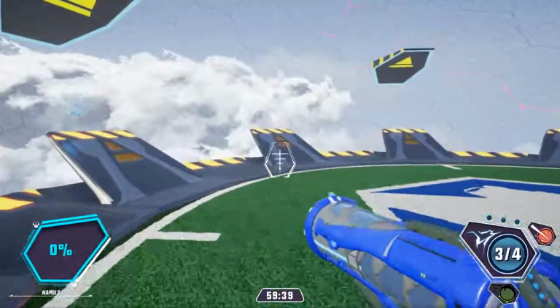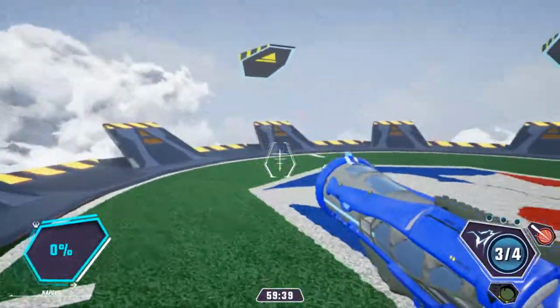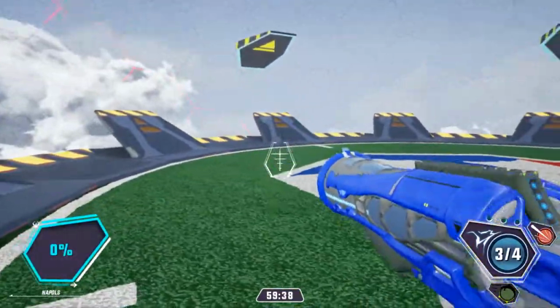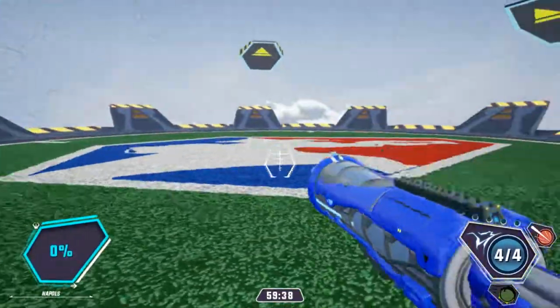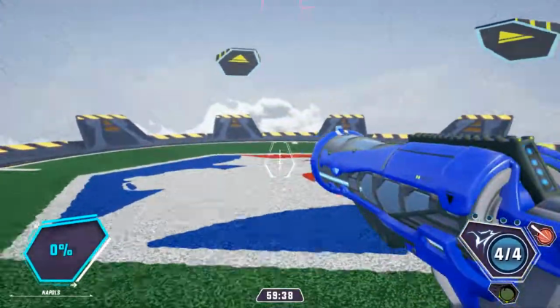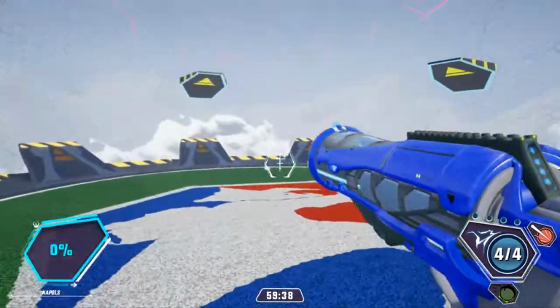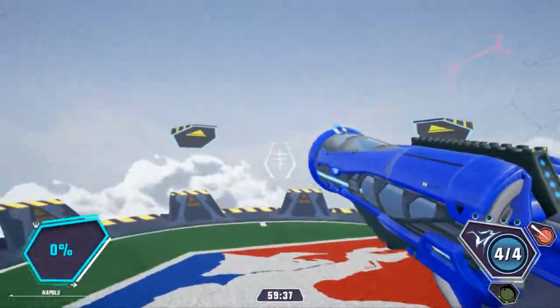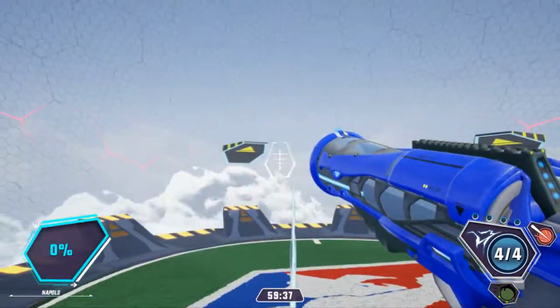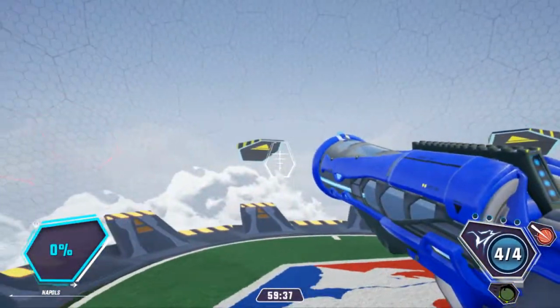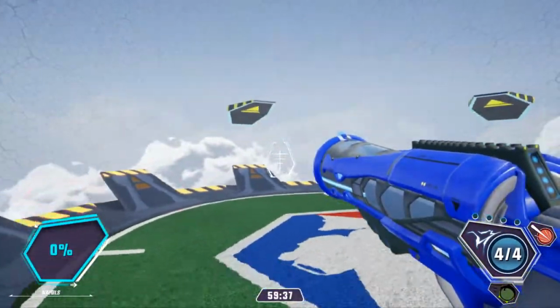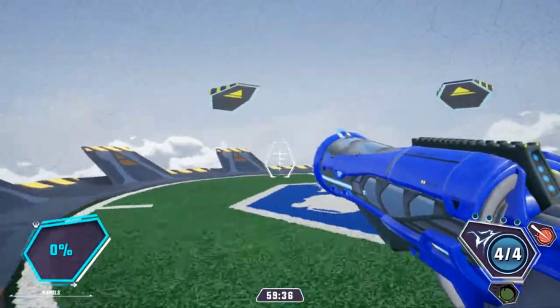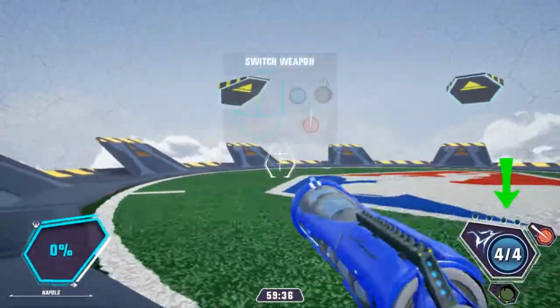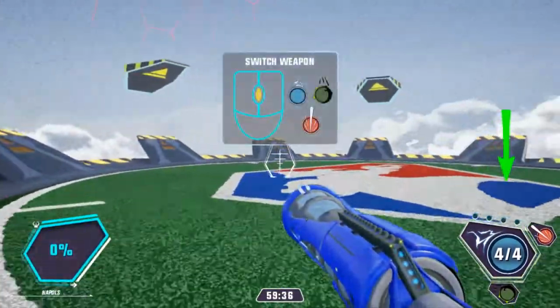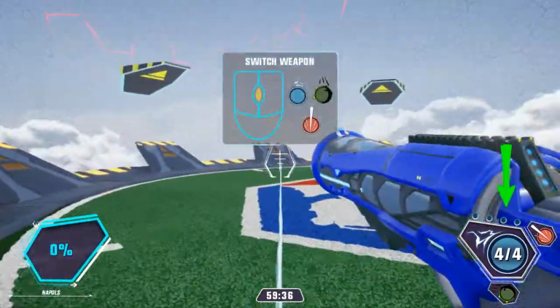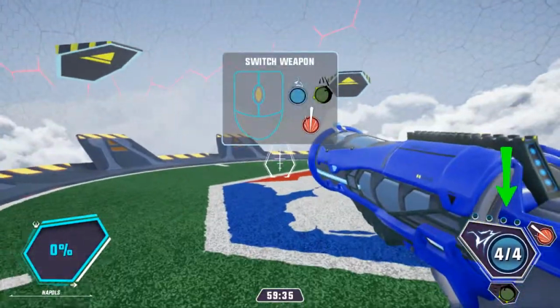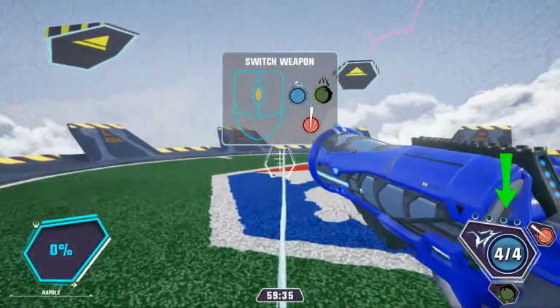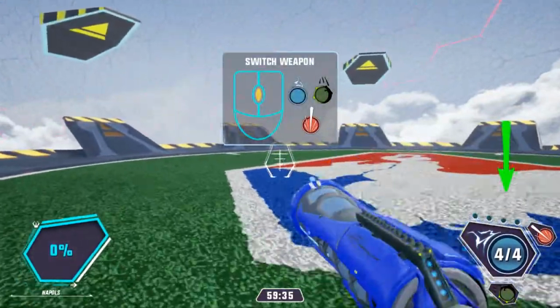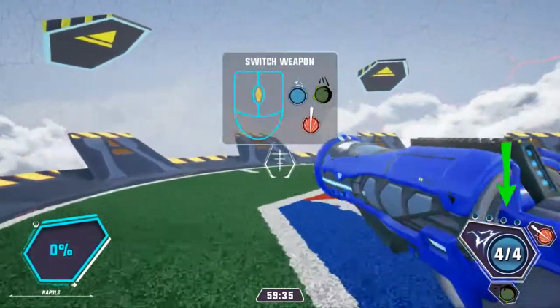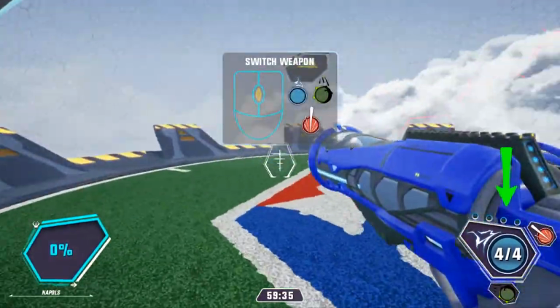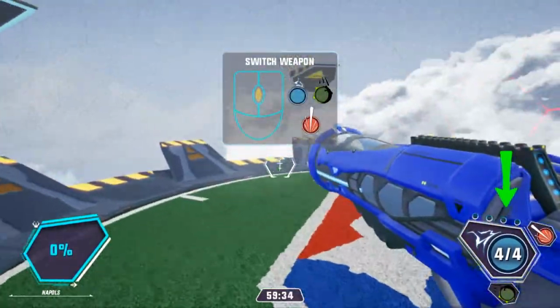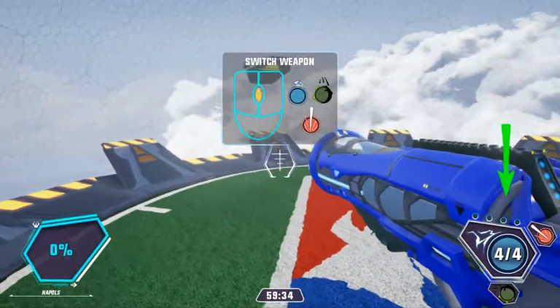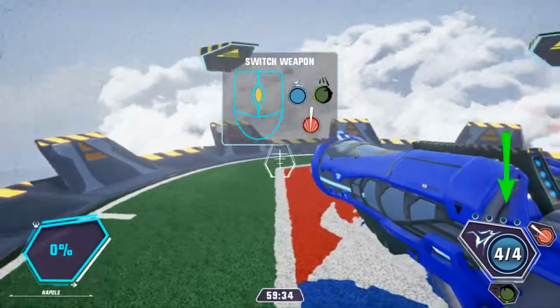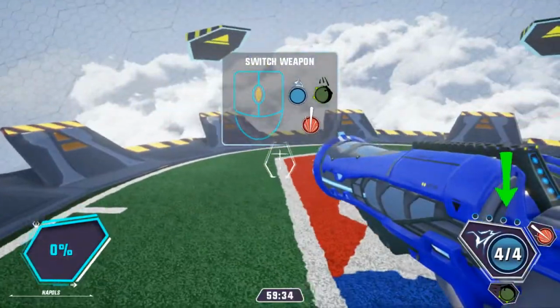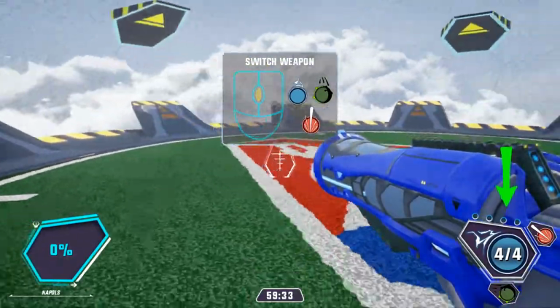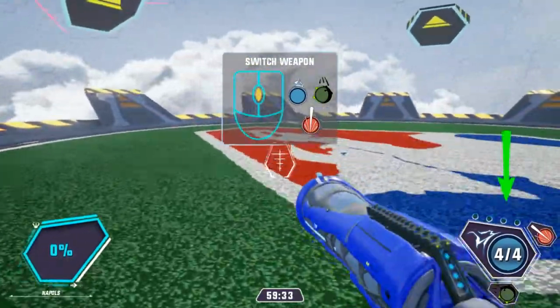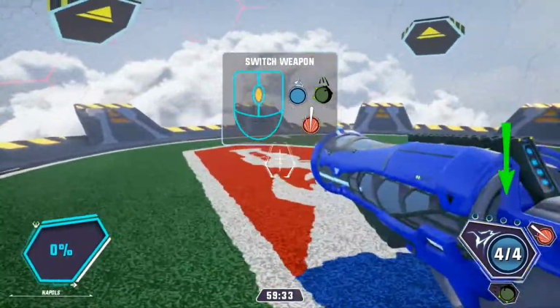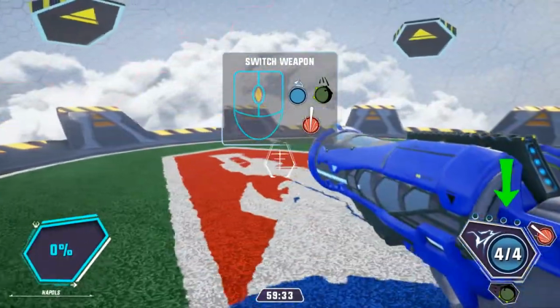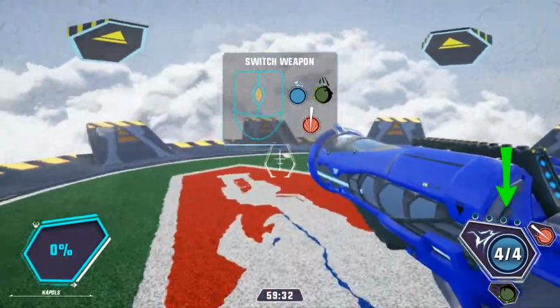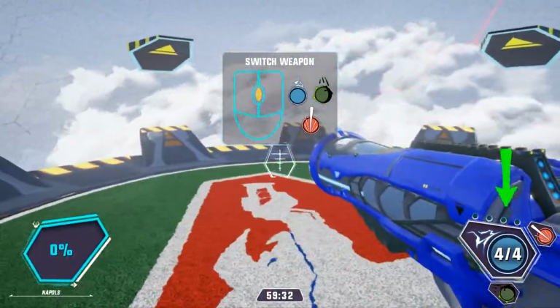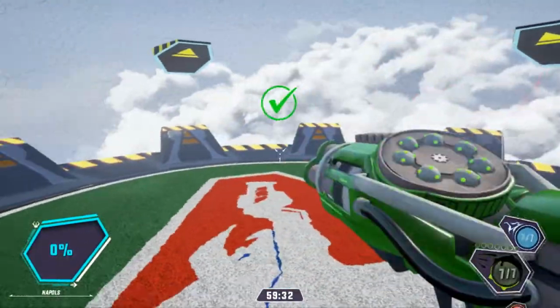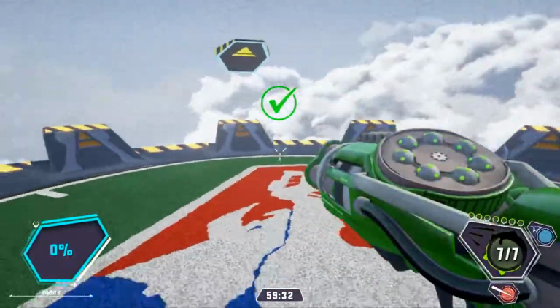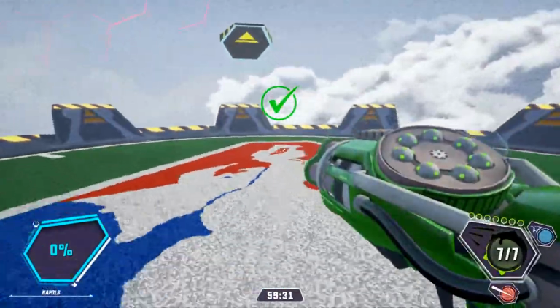The Ballzooka, the ScatterSnipe, and my personal favorite, the ClobberTar. Each weapon has unique advantages and disadvantages — except the ClobberTar. It's perfect.